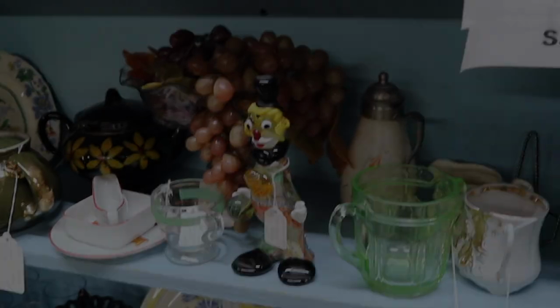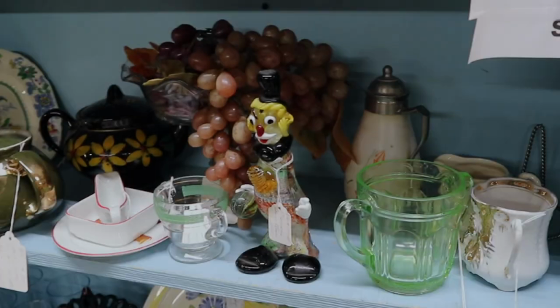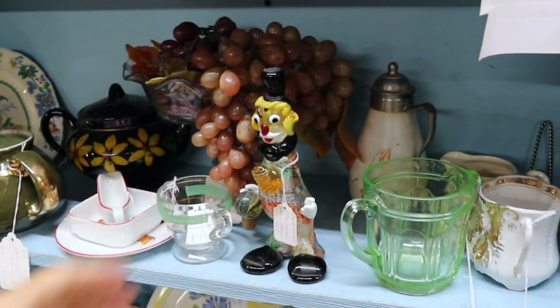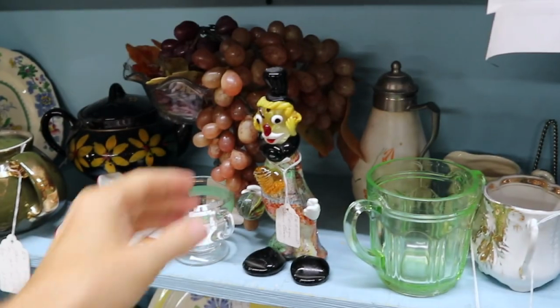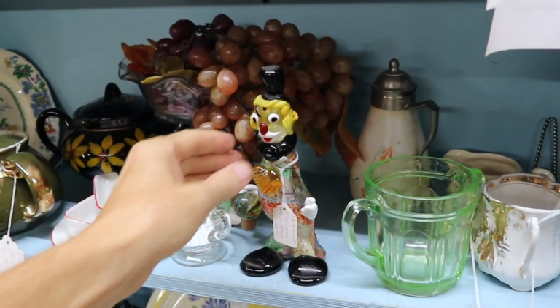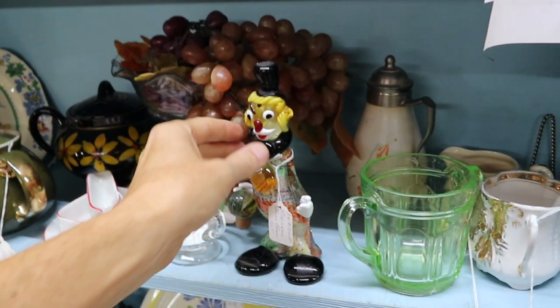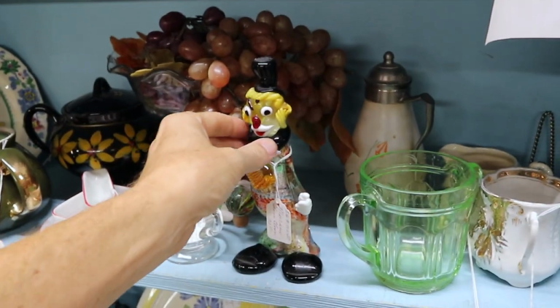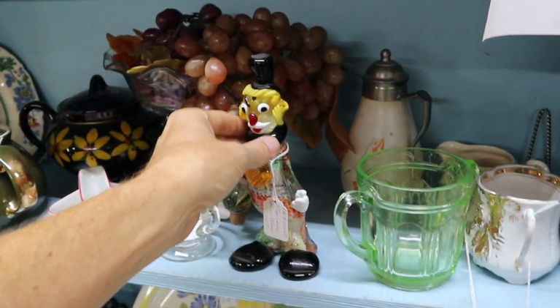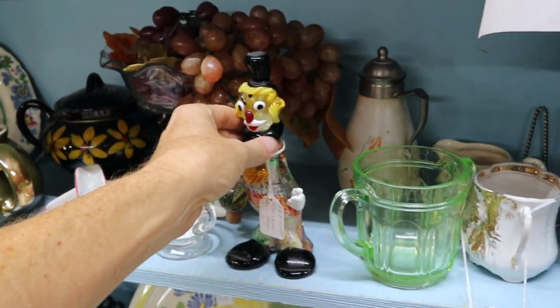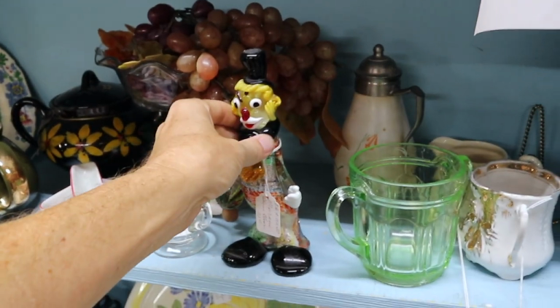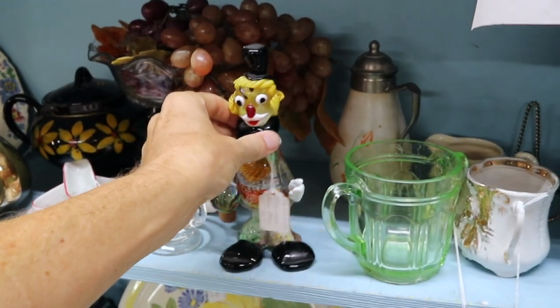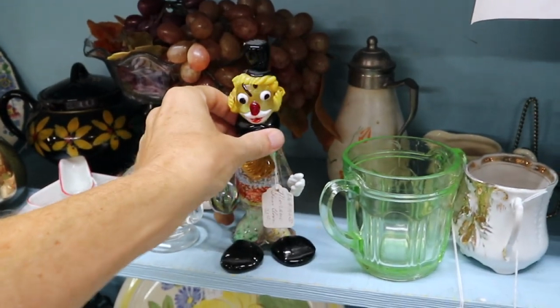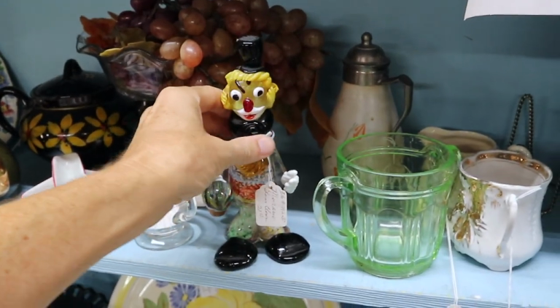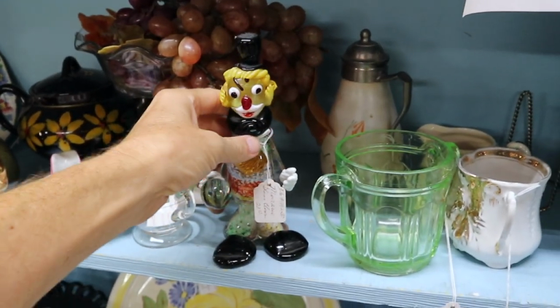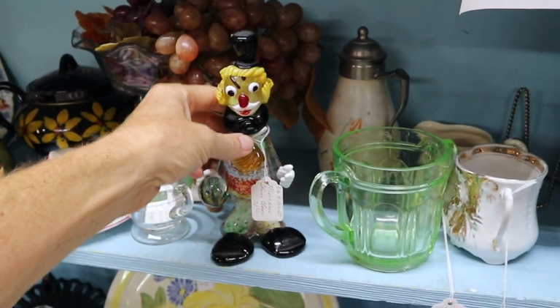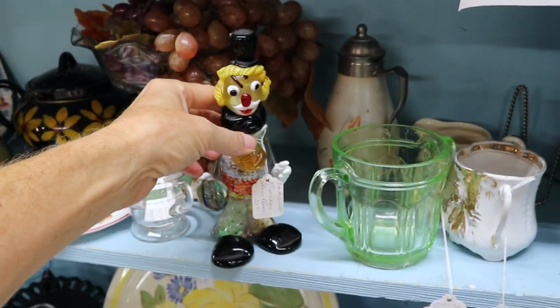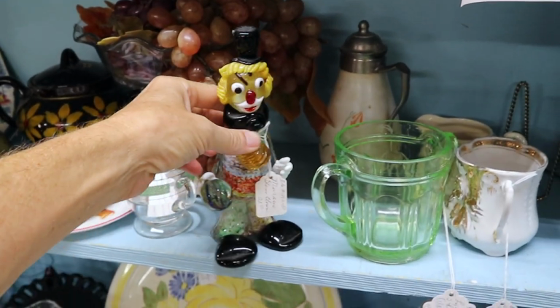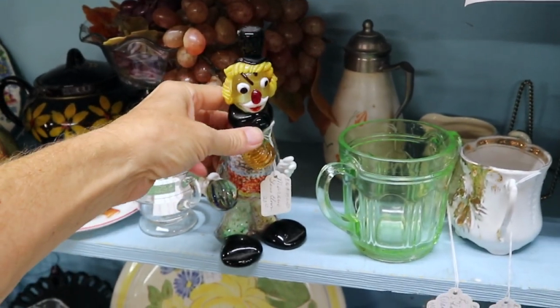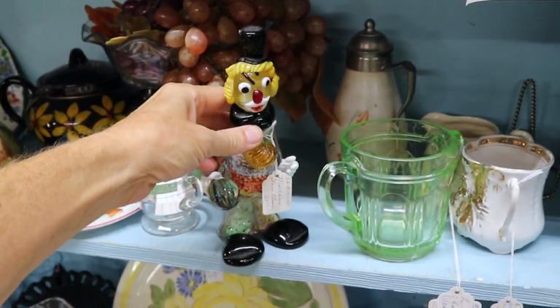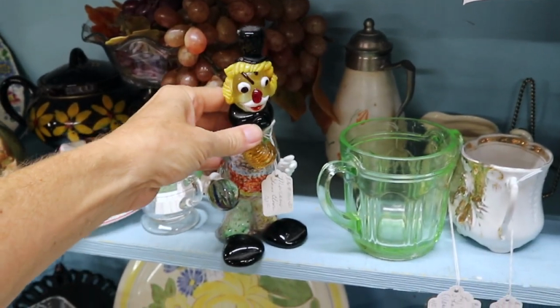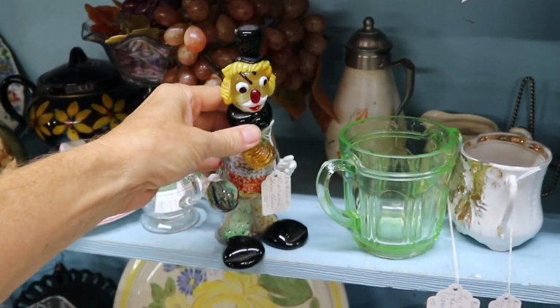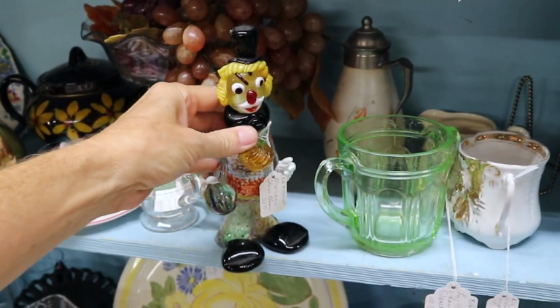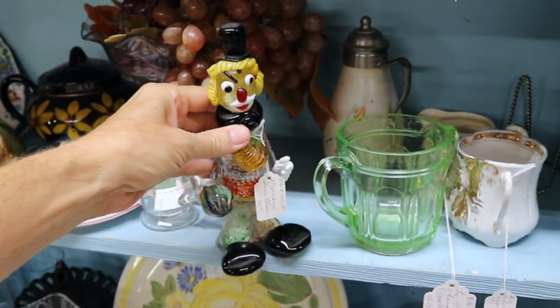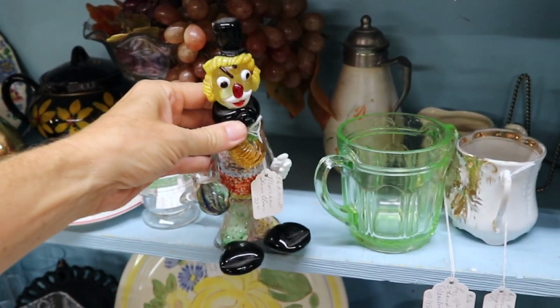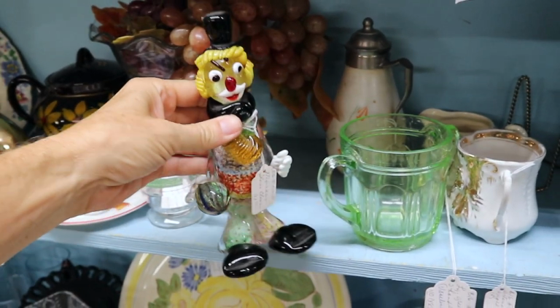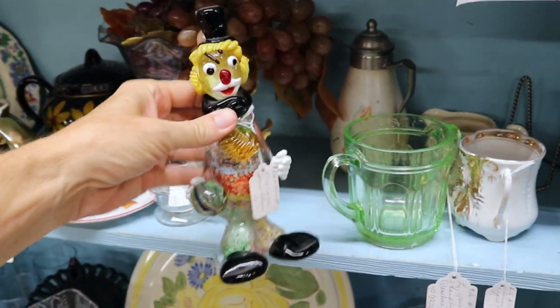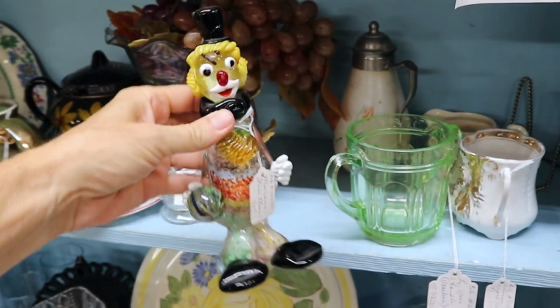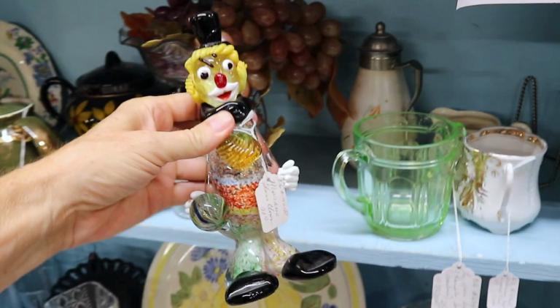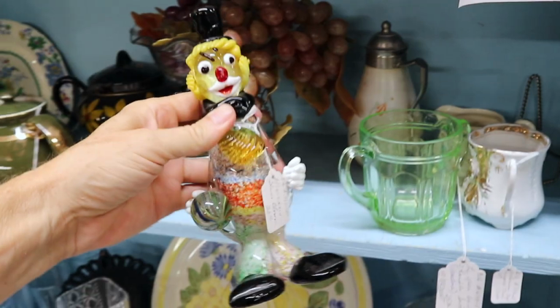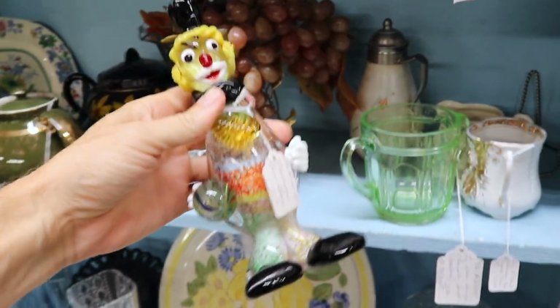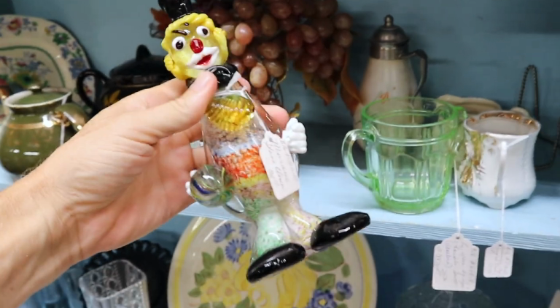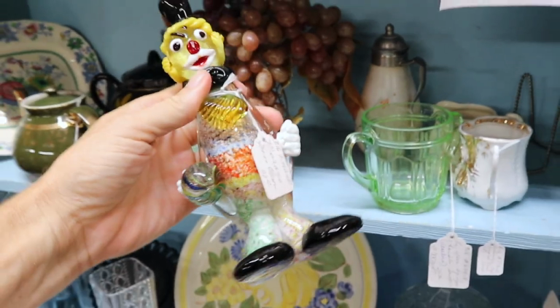This little guy is a Murano clown, and he's only priced at $15.